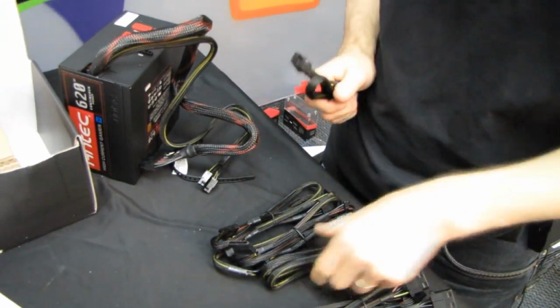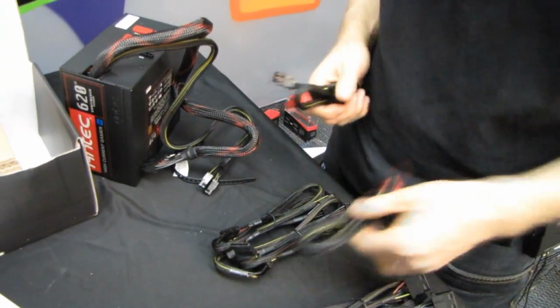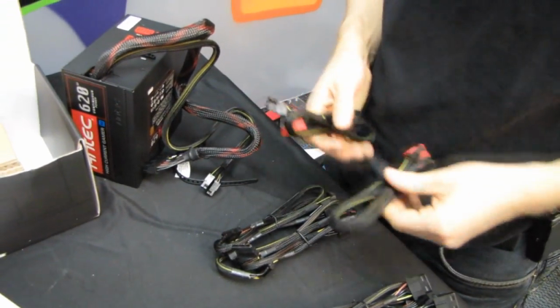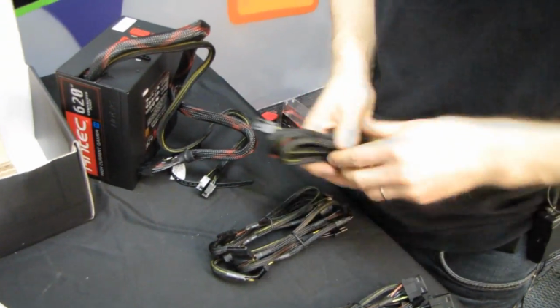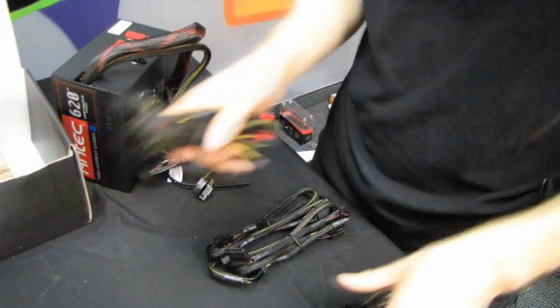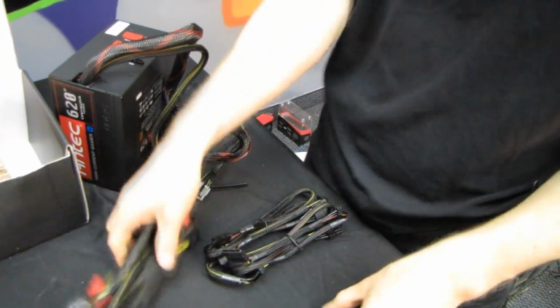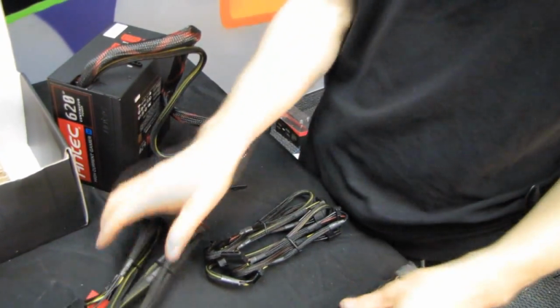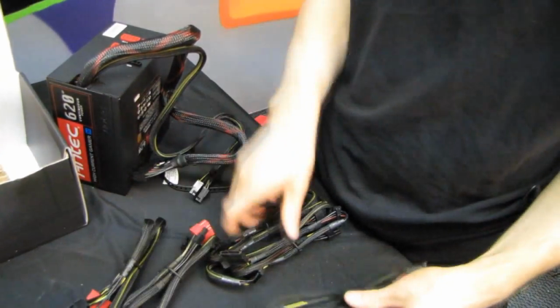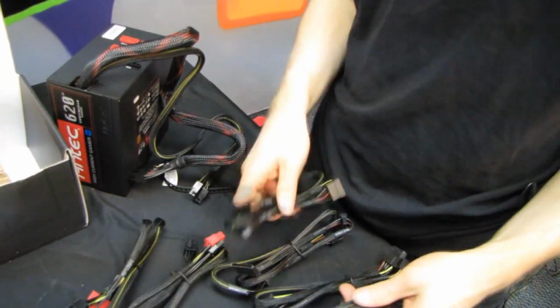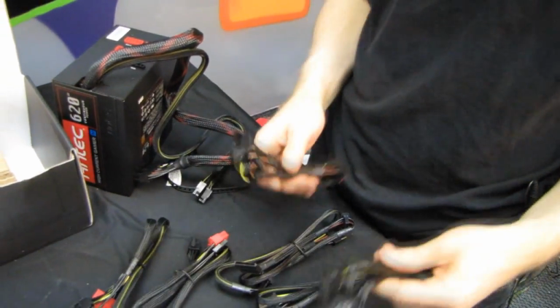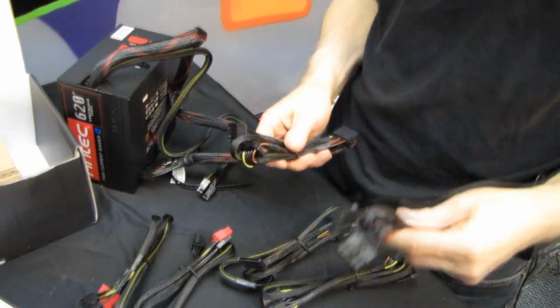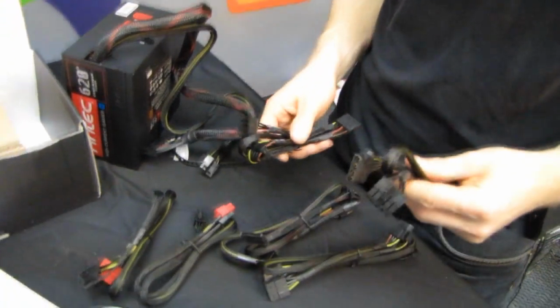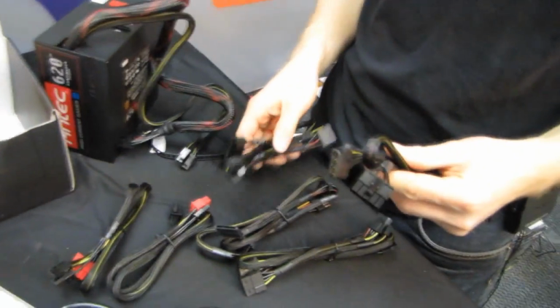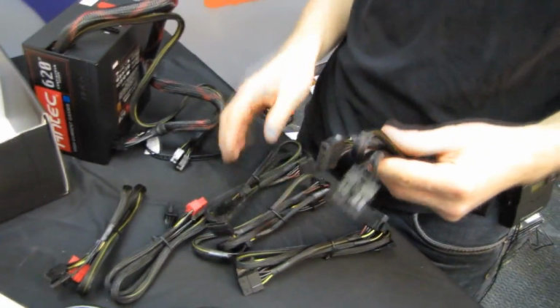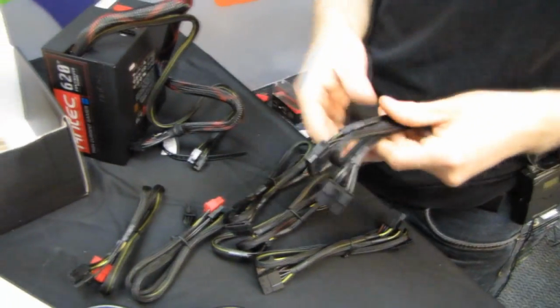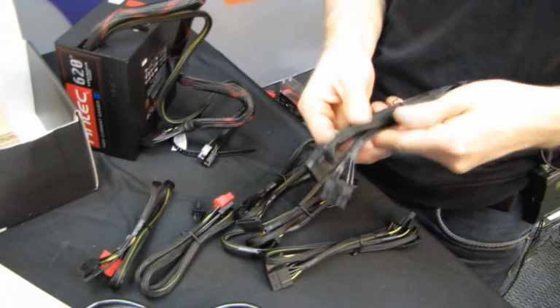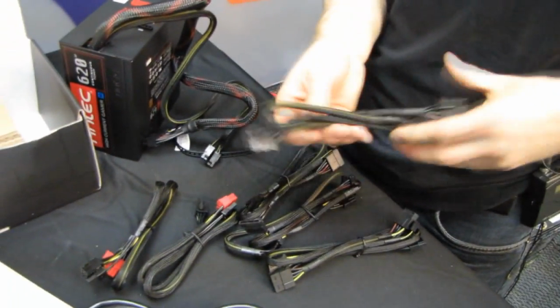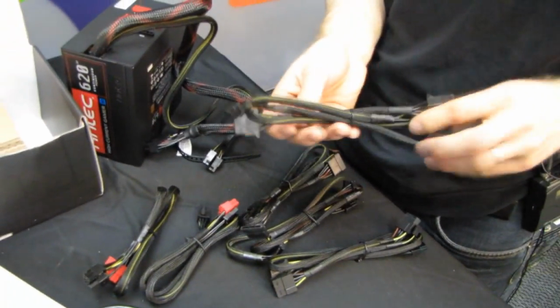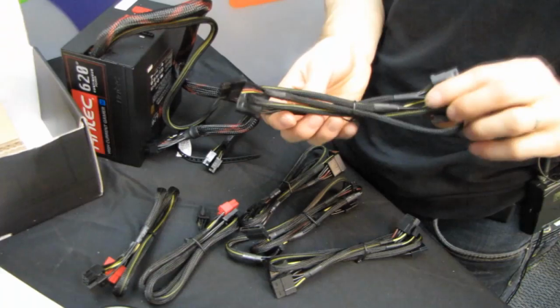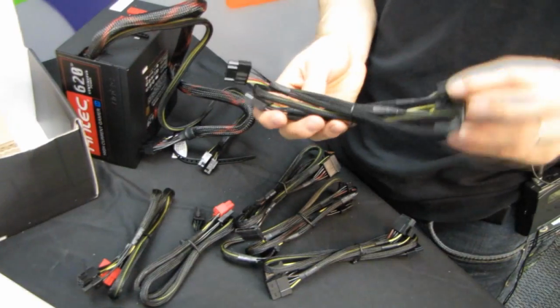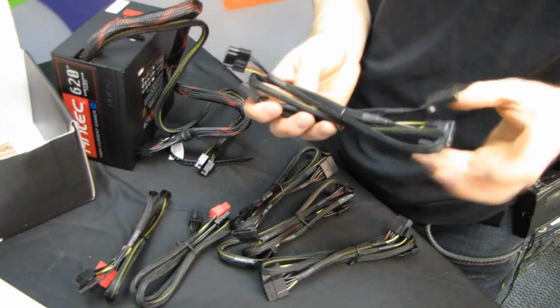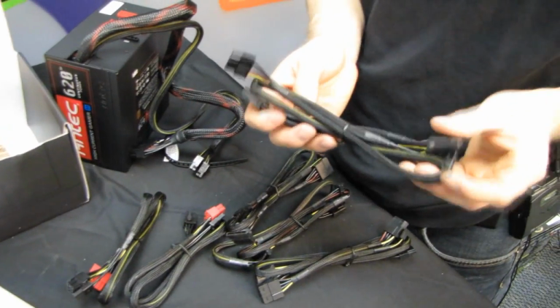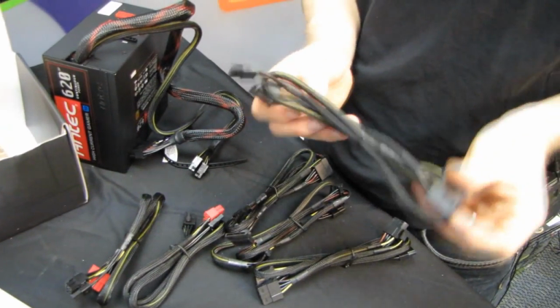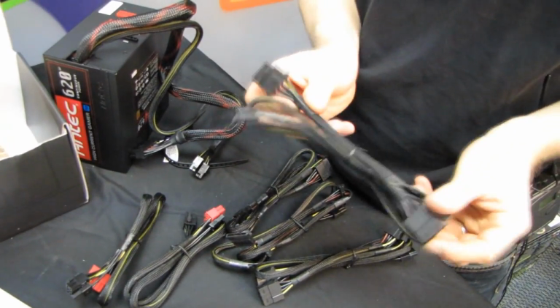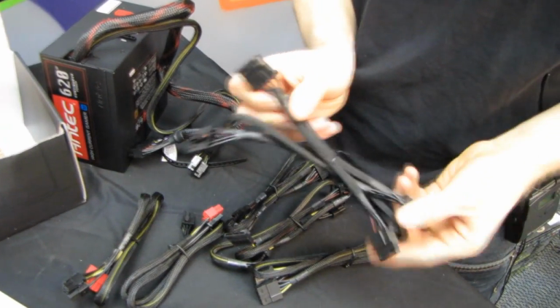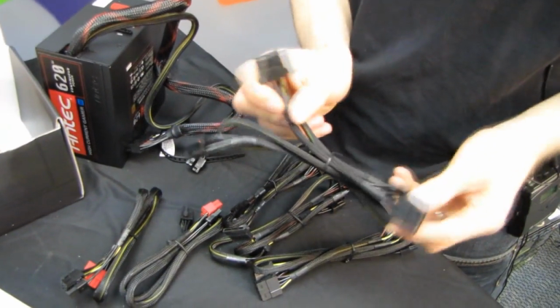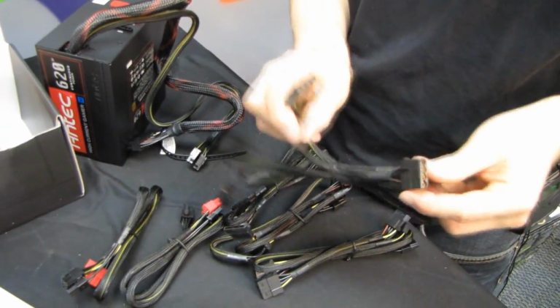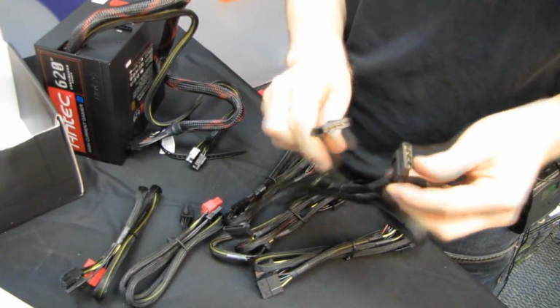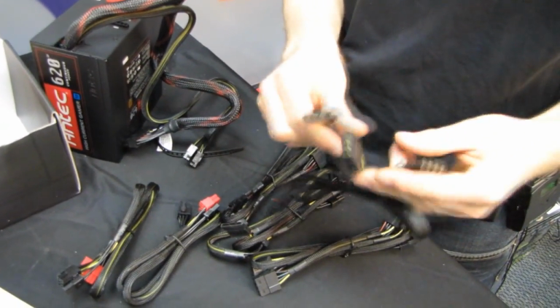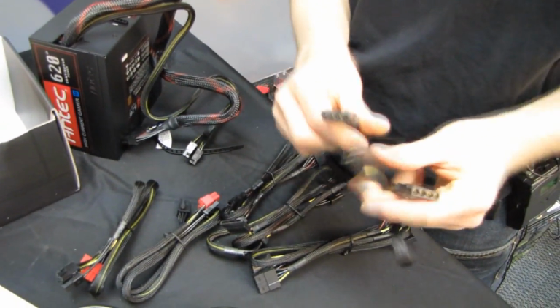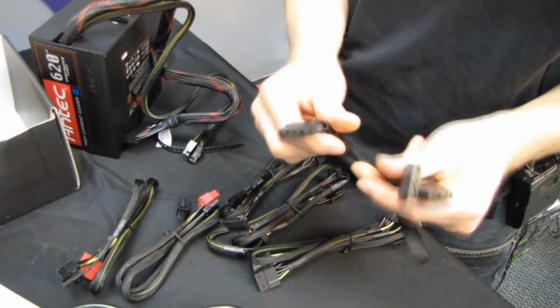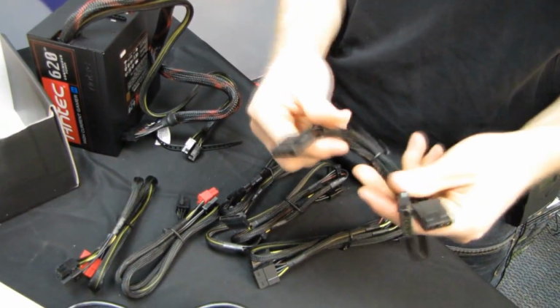We don't have a ton of included cables — I wouldn't have minded seeing a few more — but we've got one triple Molex cable.